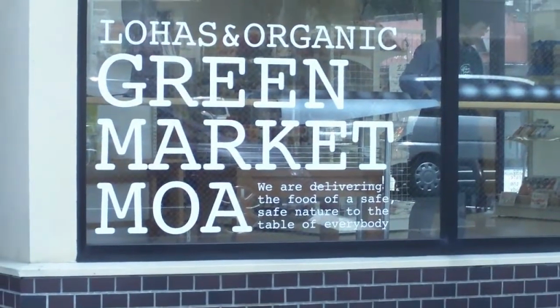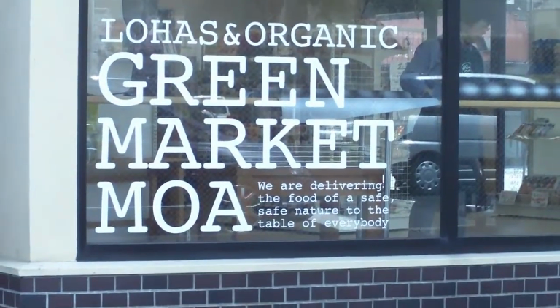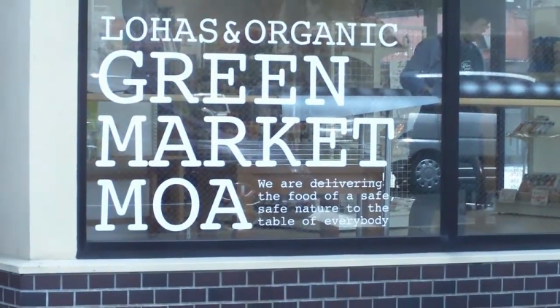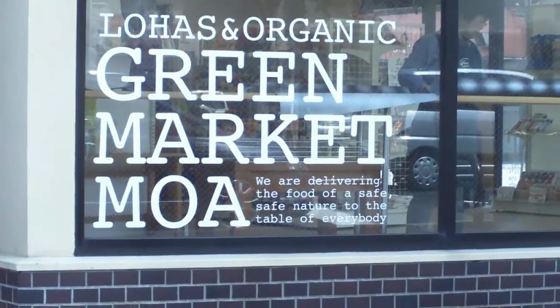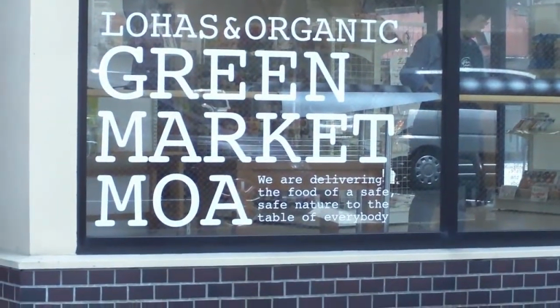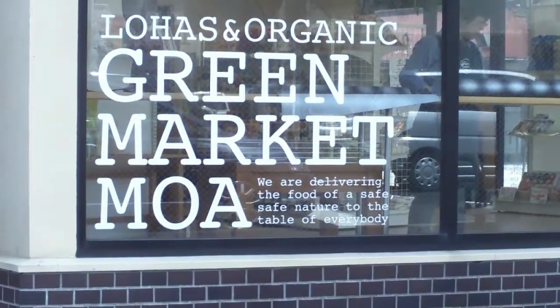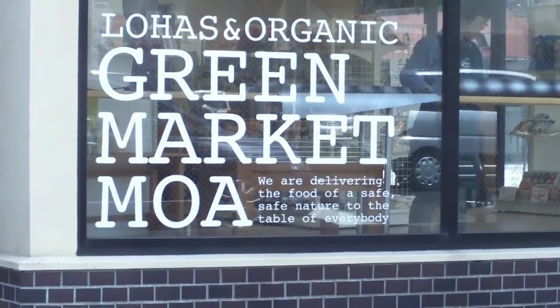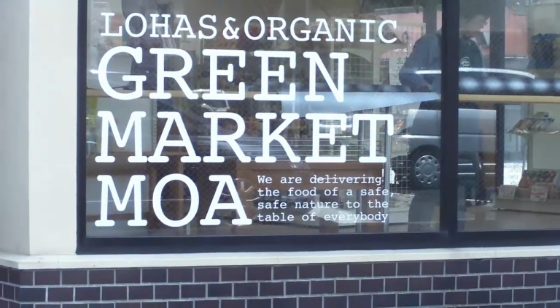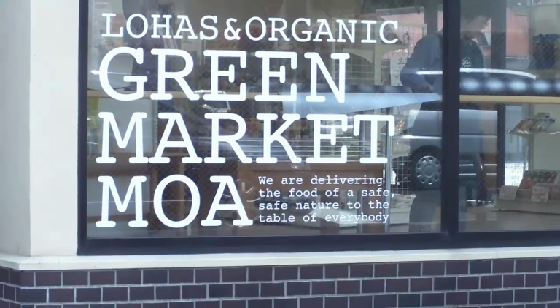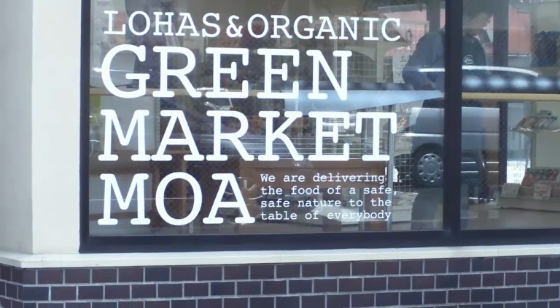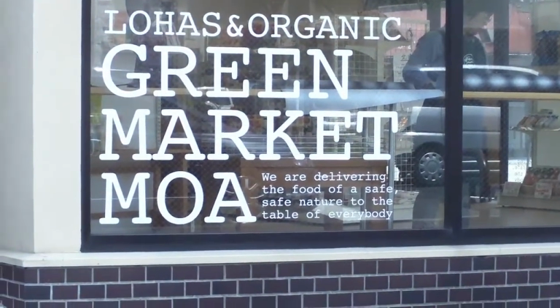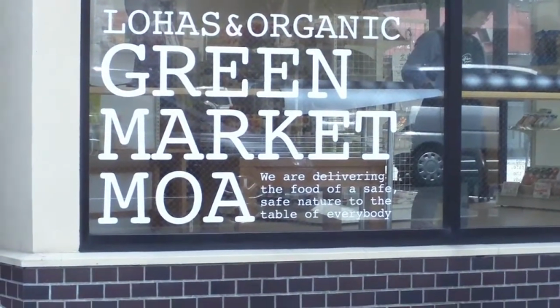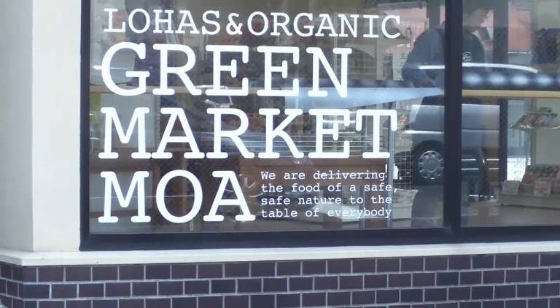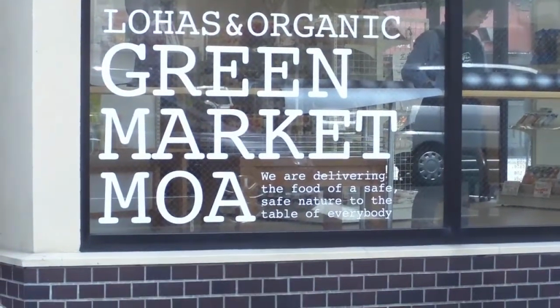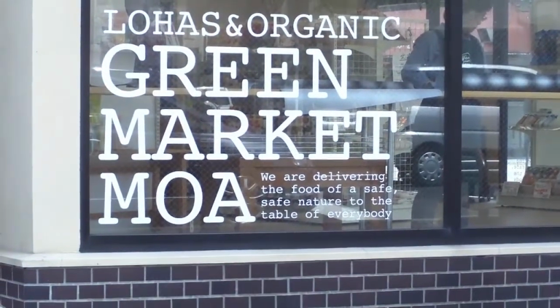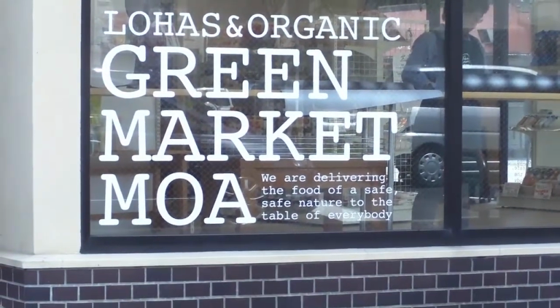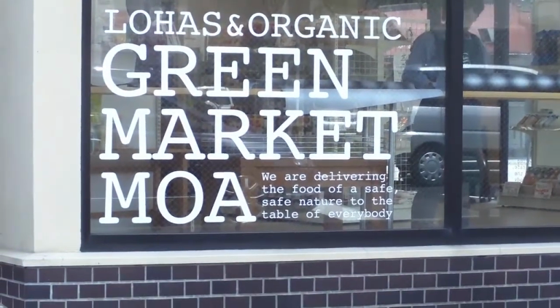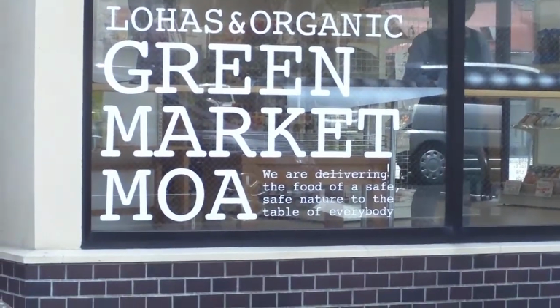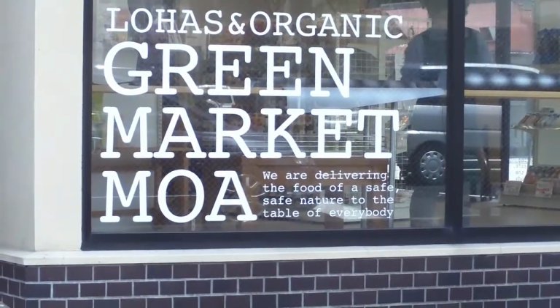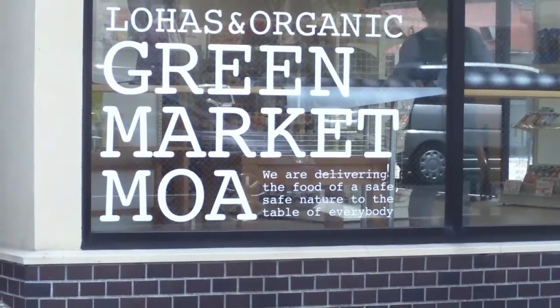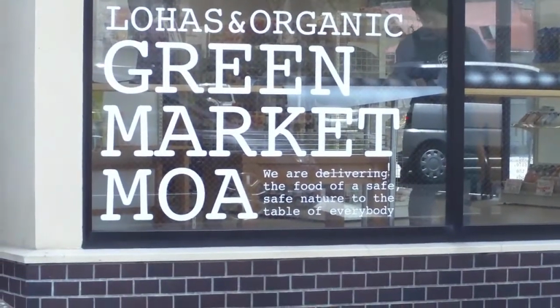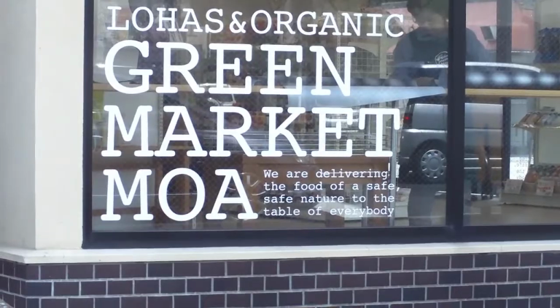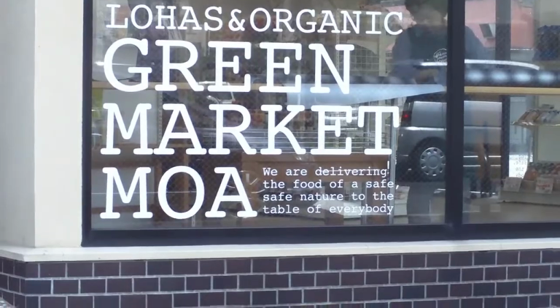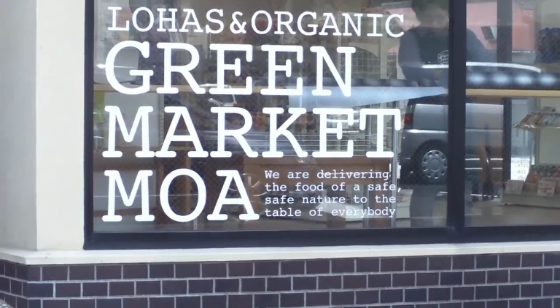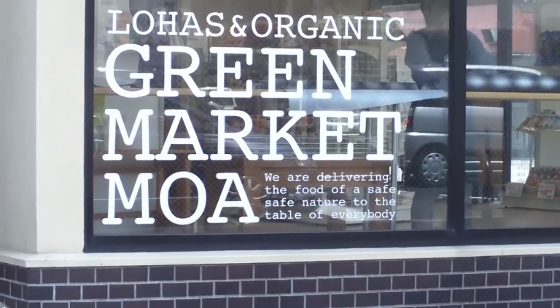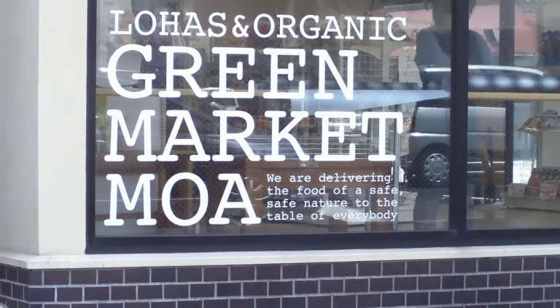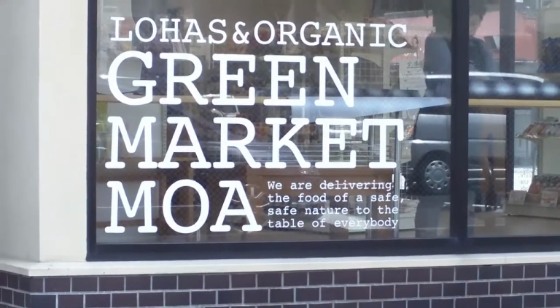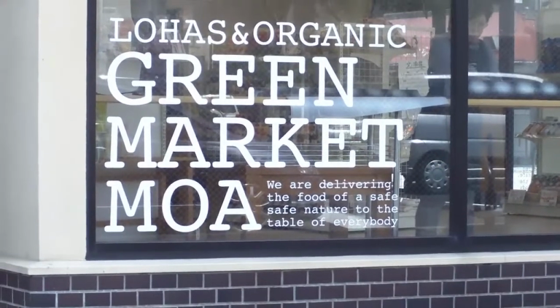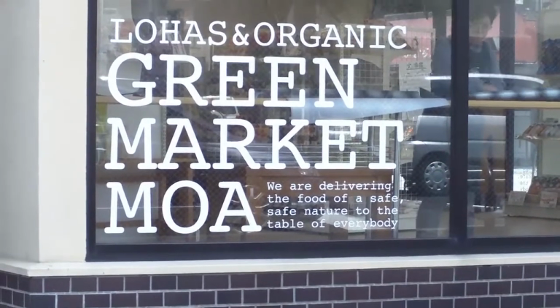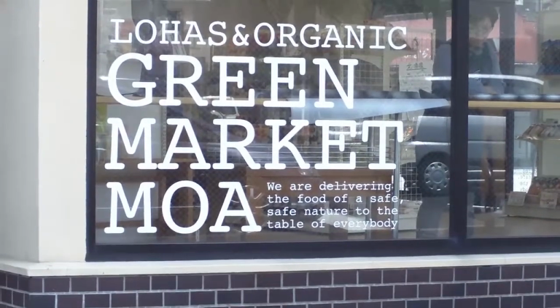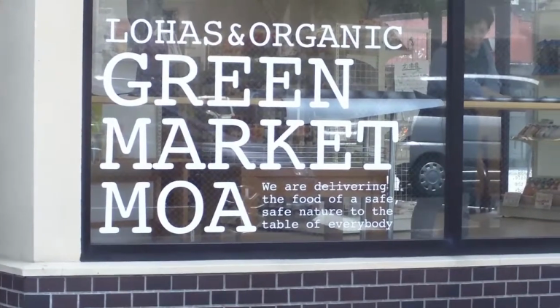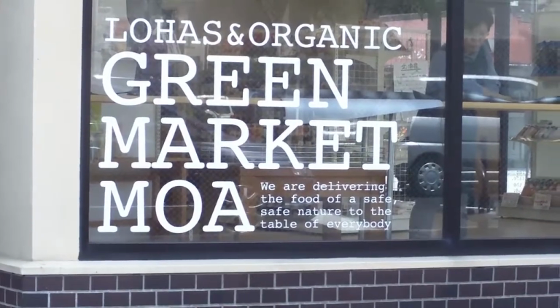We are delivering the food of a safe nature to the table of everybody.